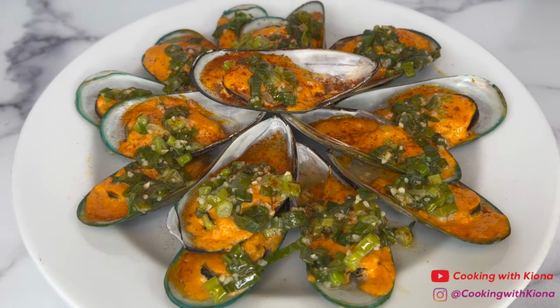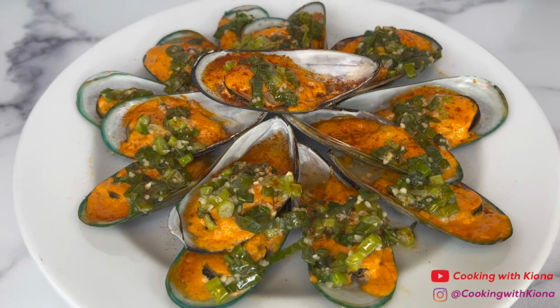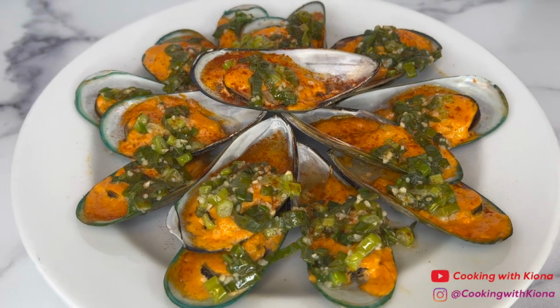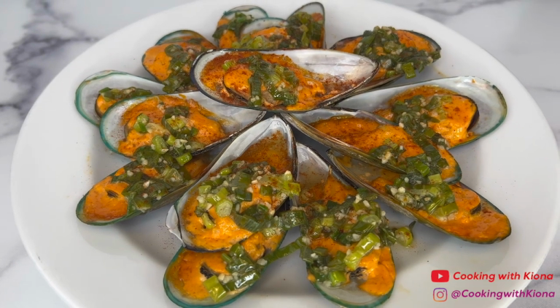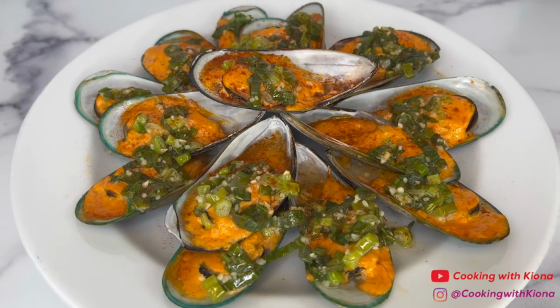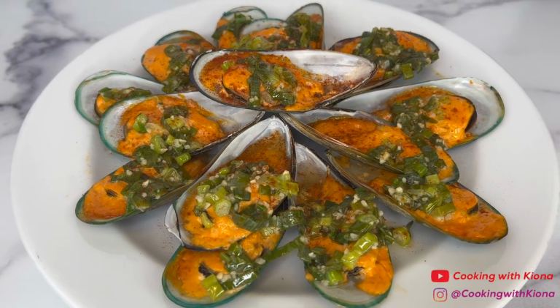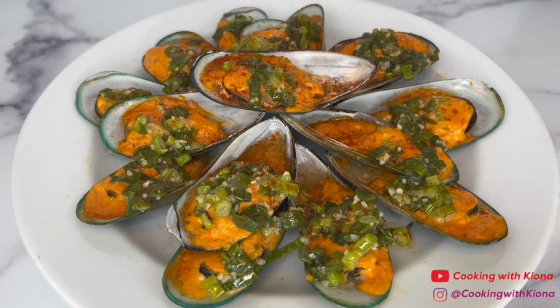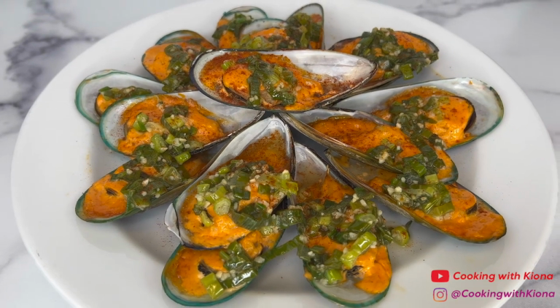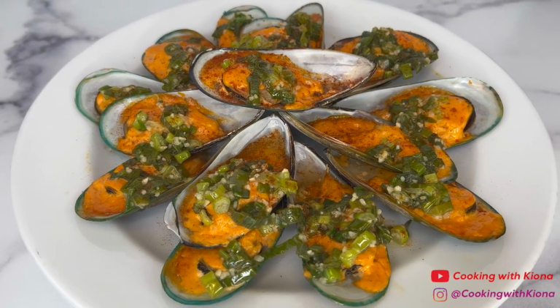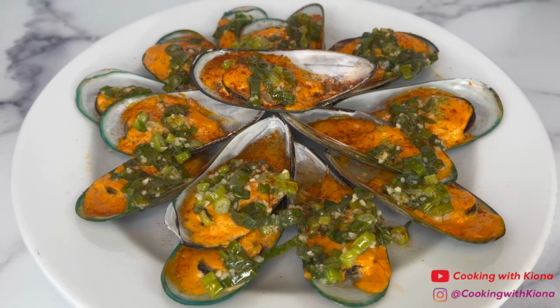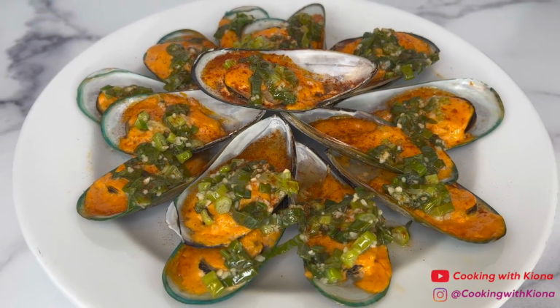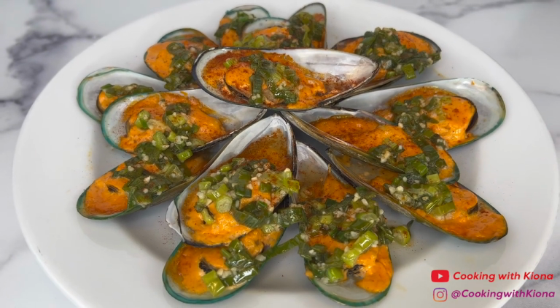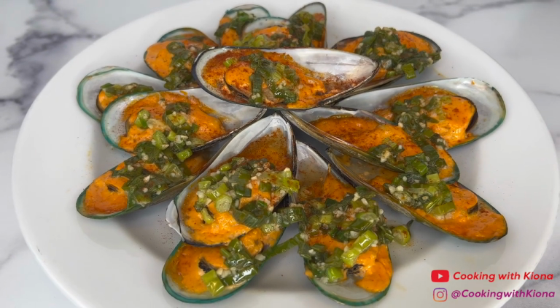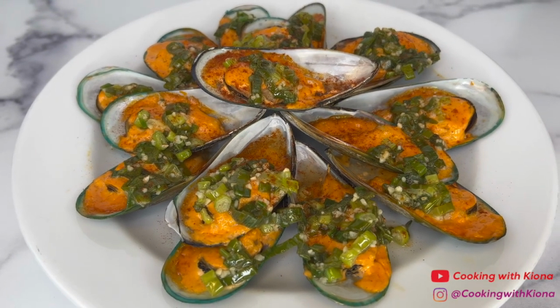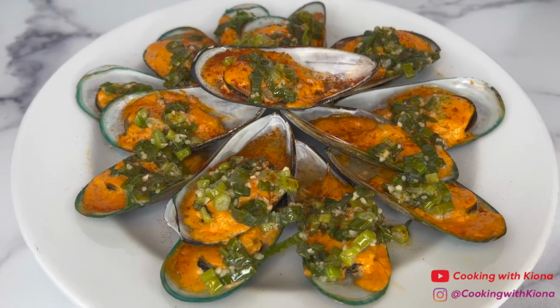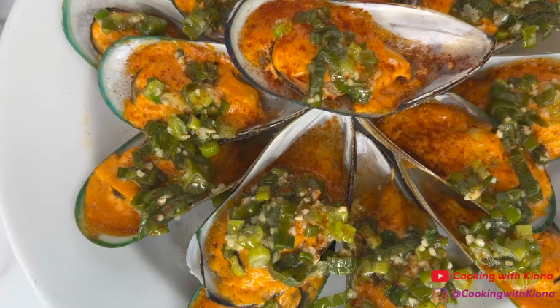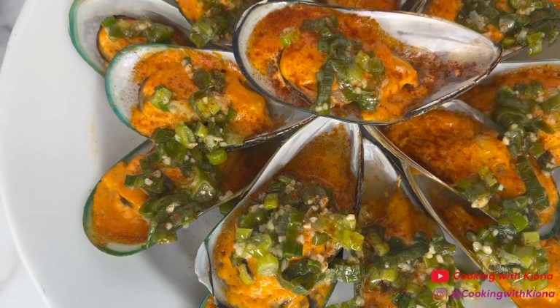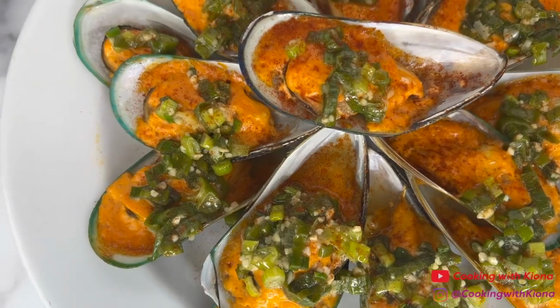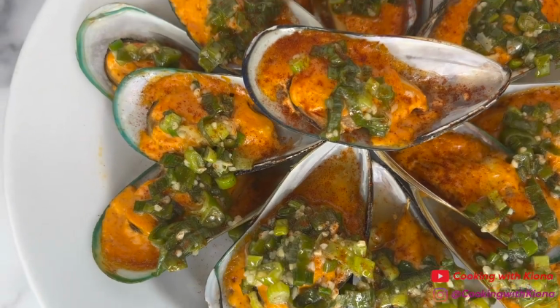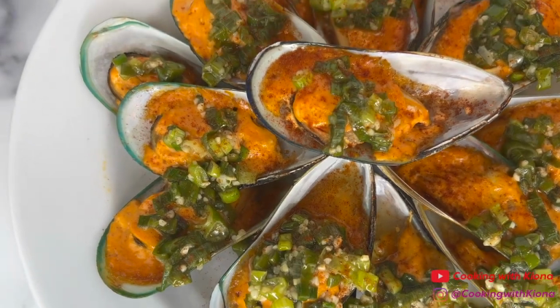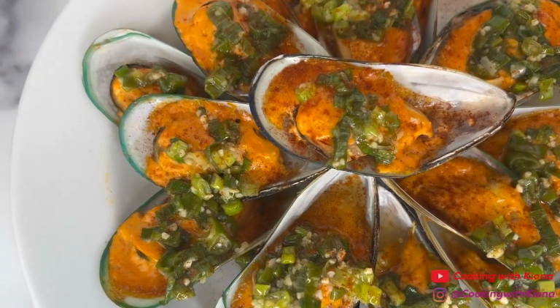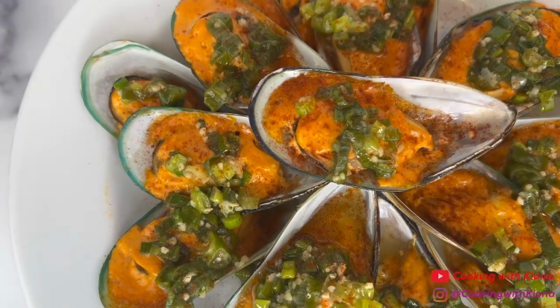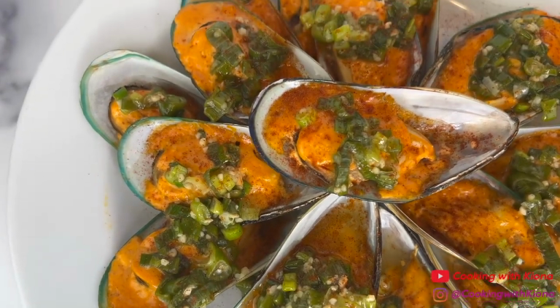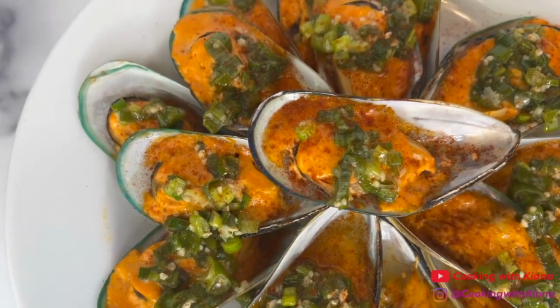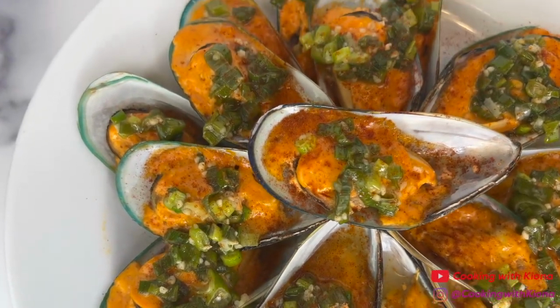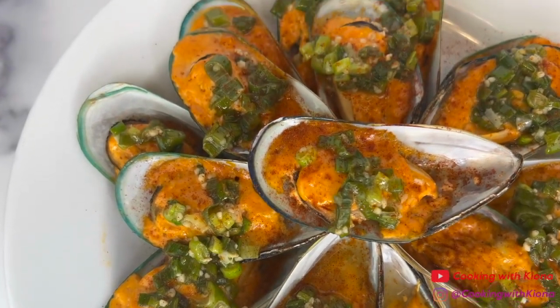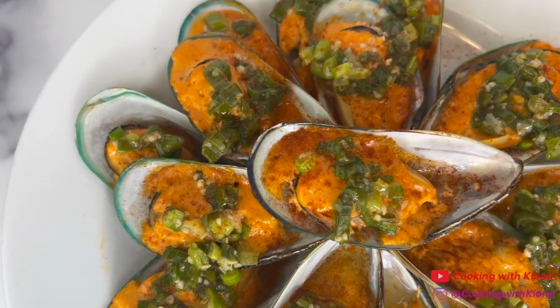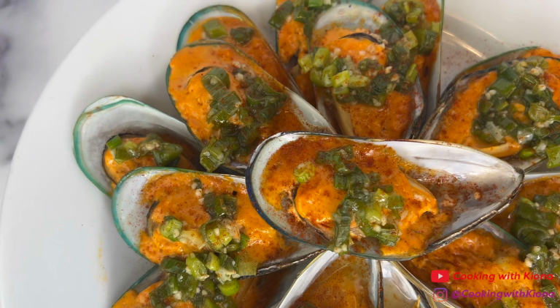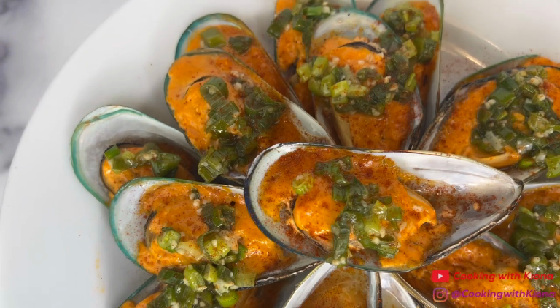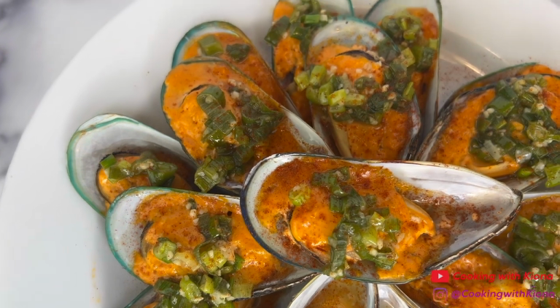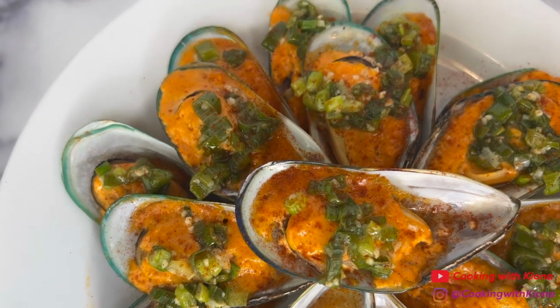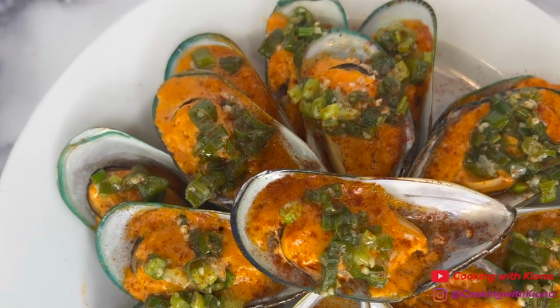Hey everyone! Today I'm going to show you how to make these delicious spicy baked mussels, so let's get started with the video.